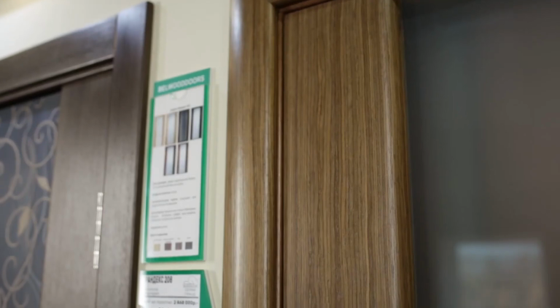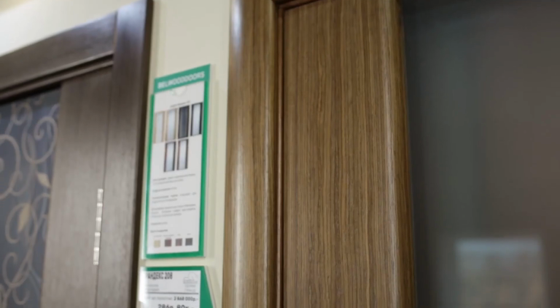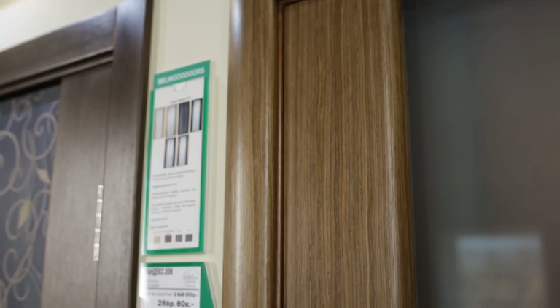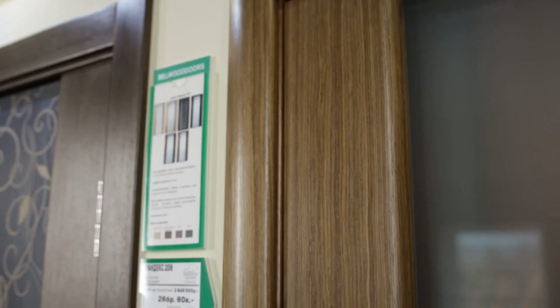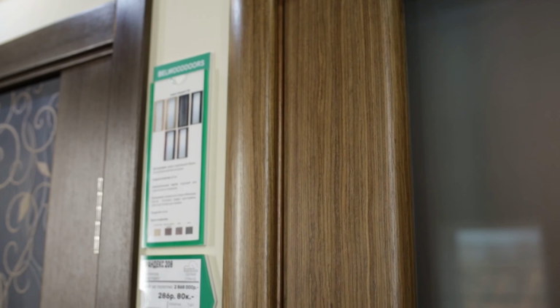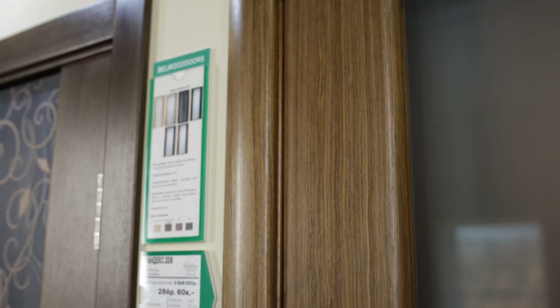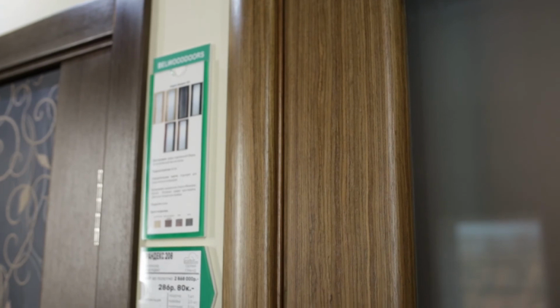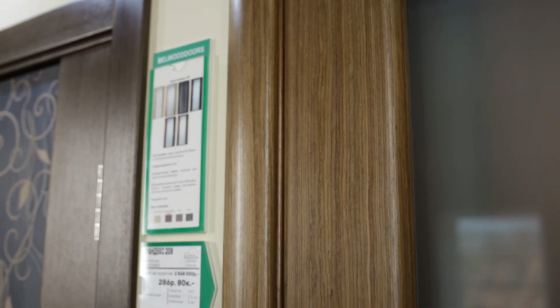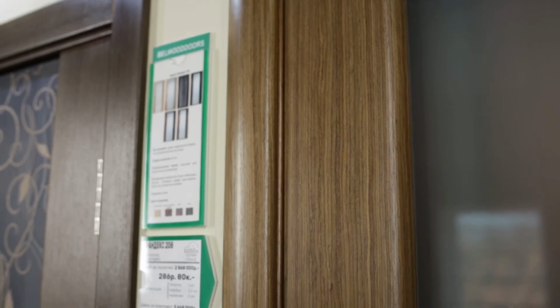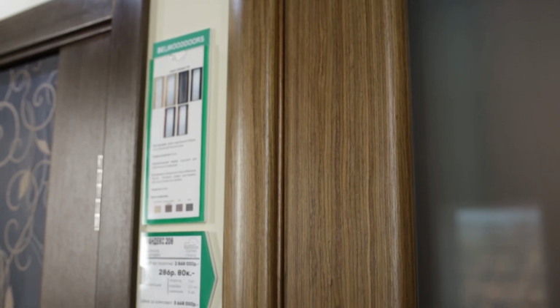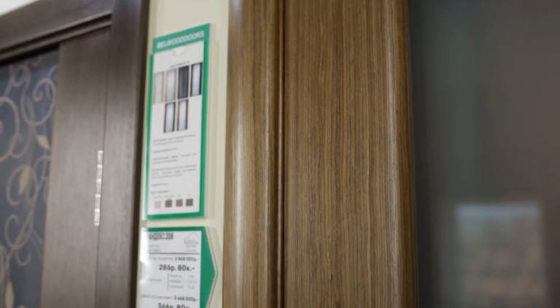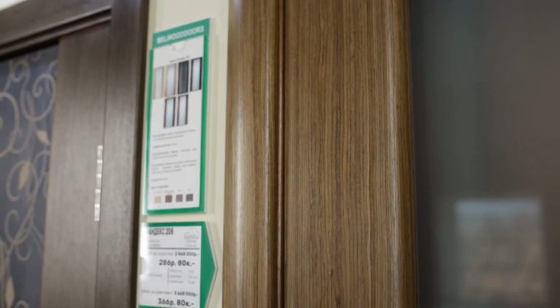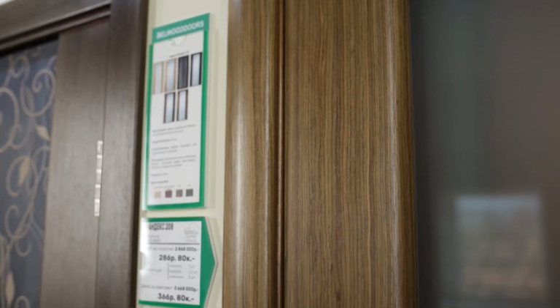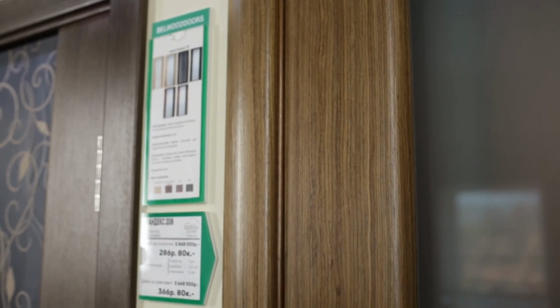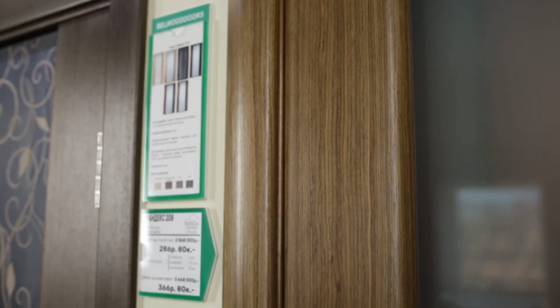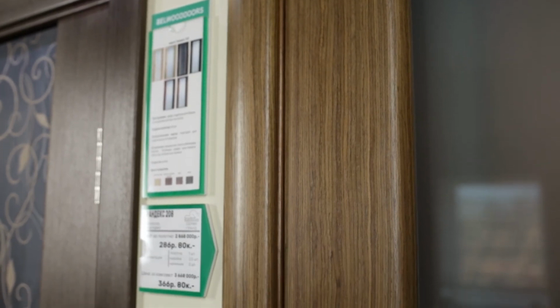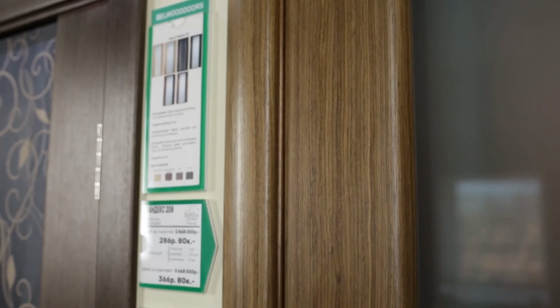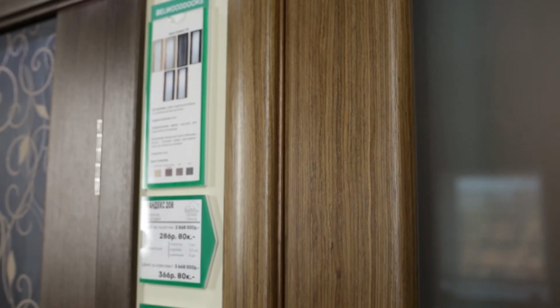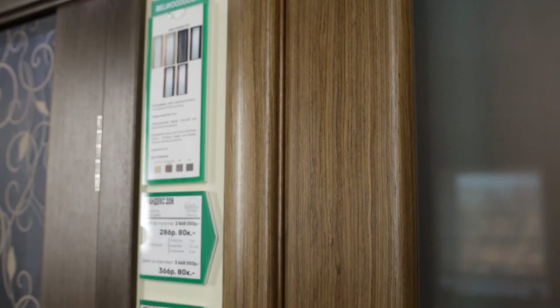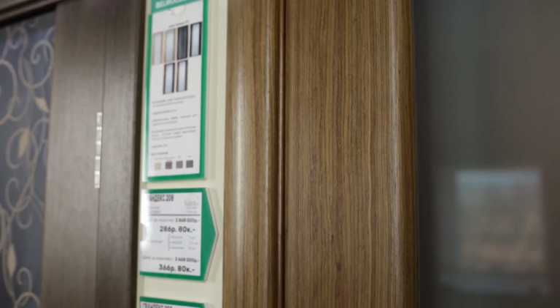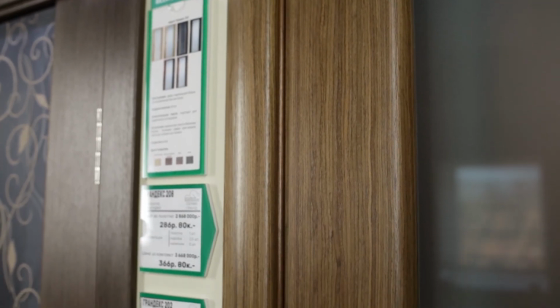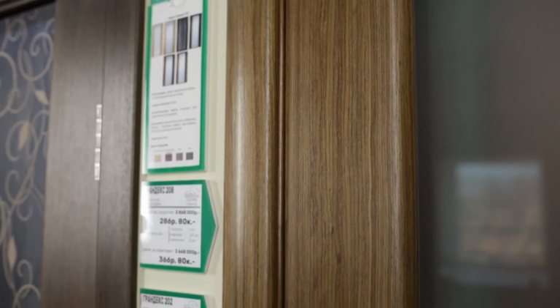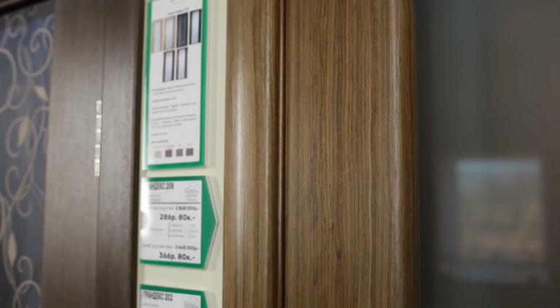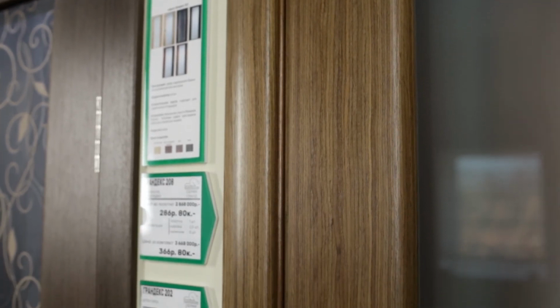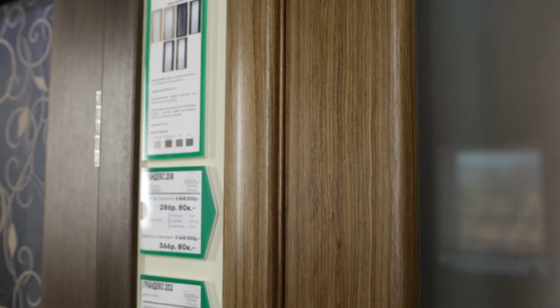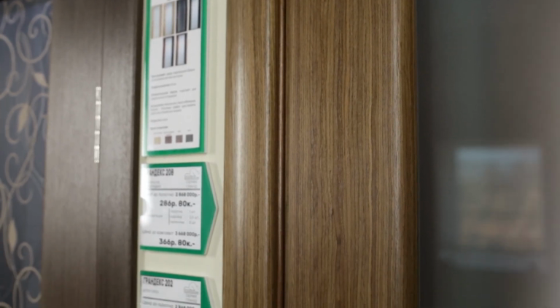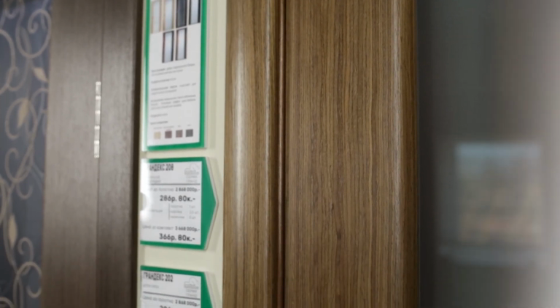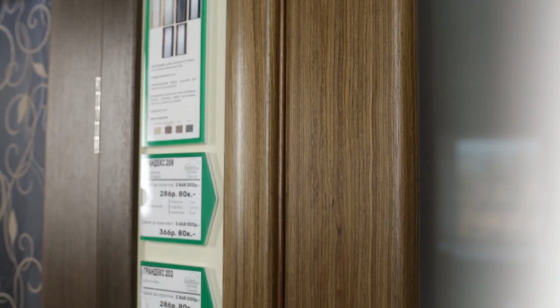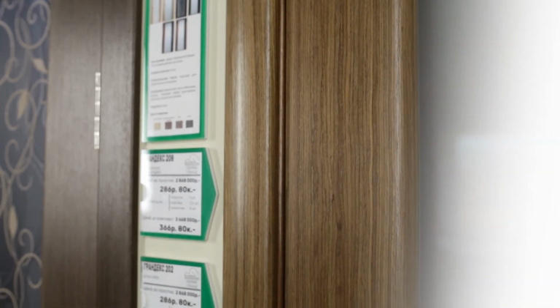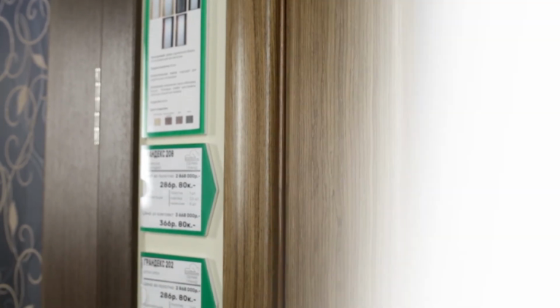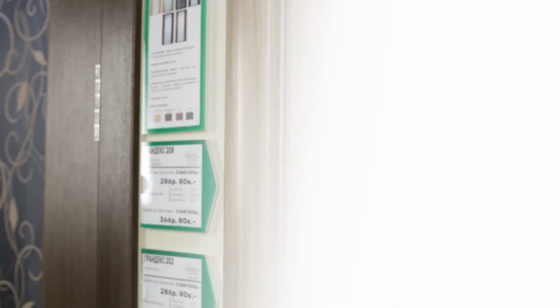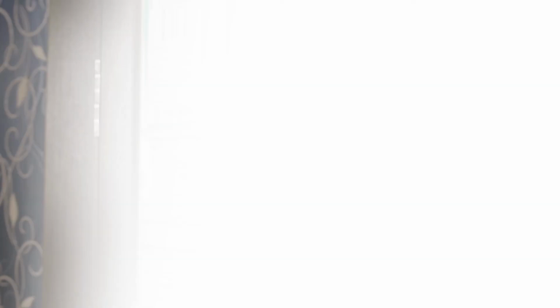A door slab comes alongside a solid wood frame and flat or telescopic casings.